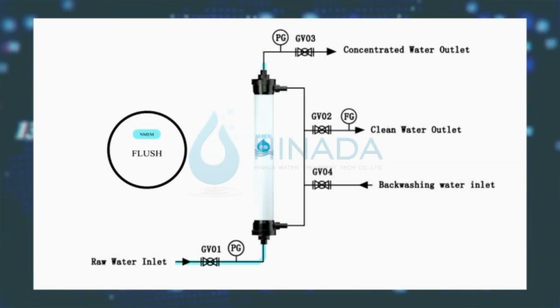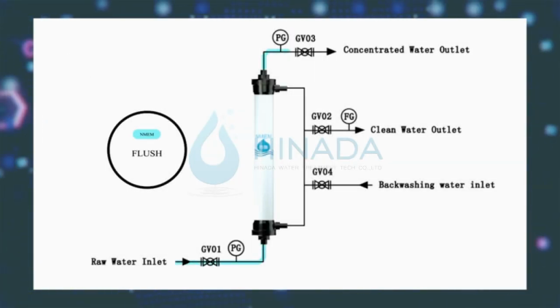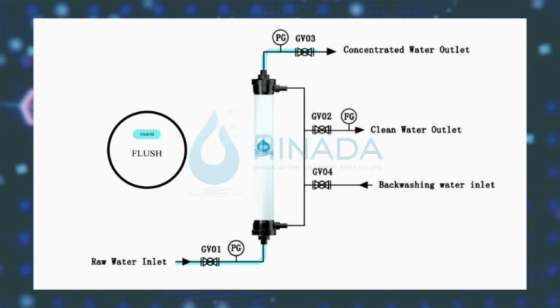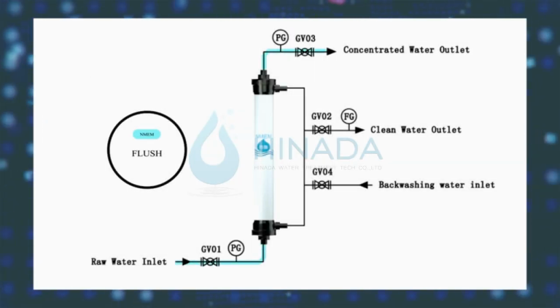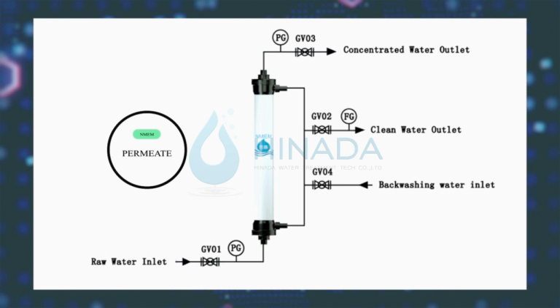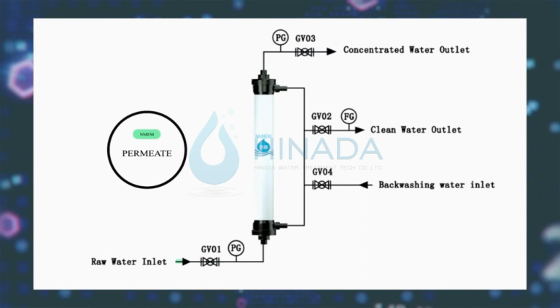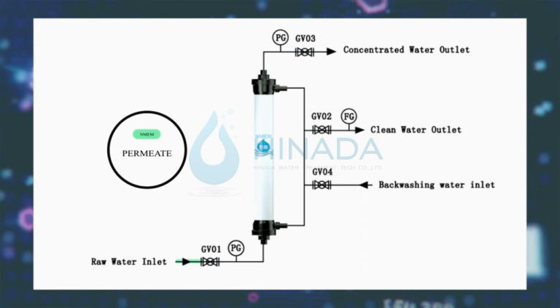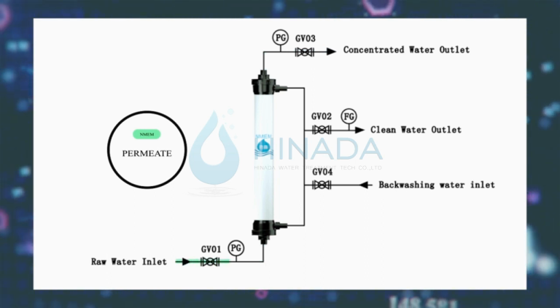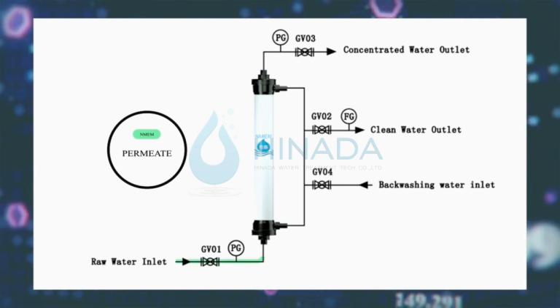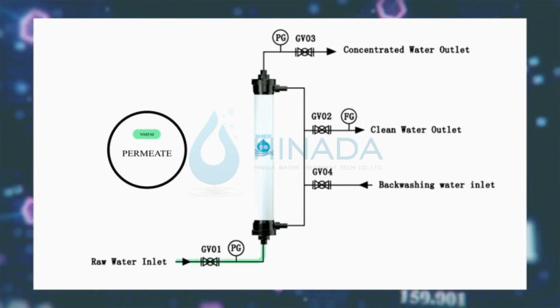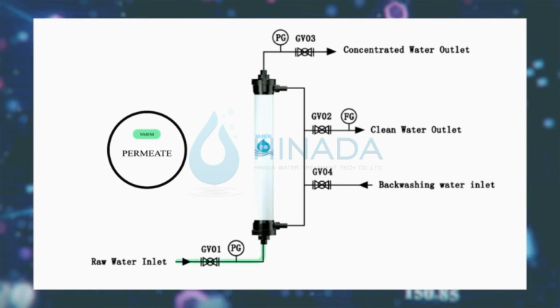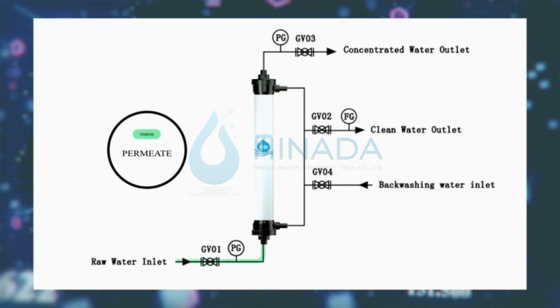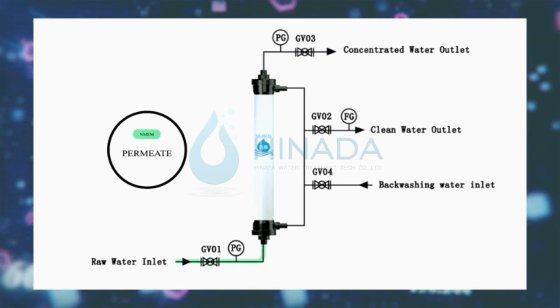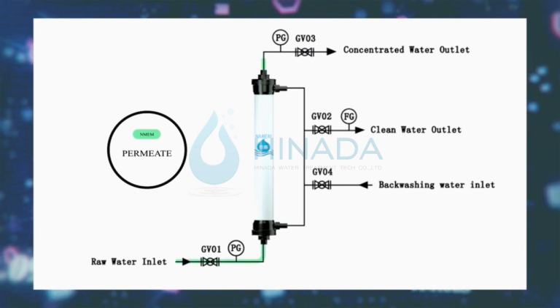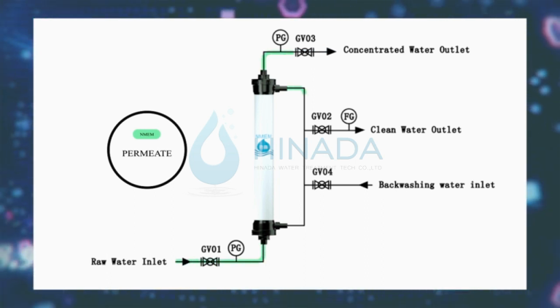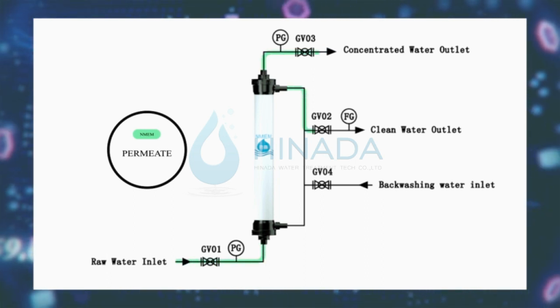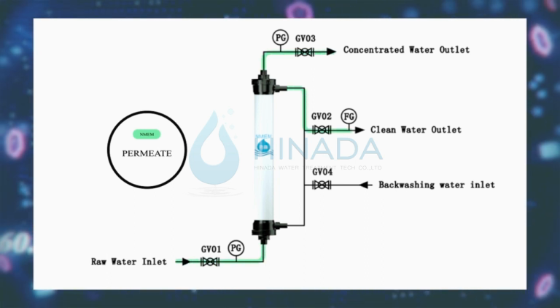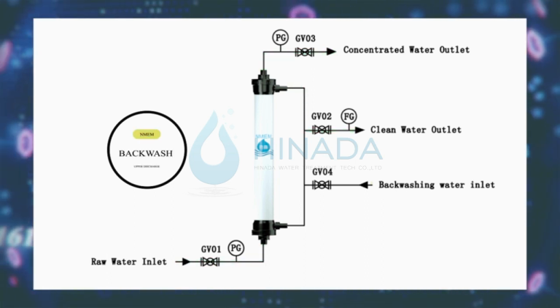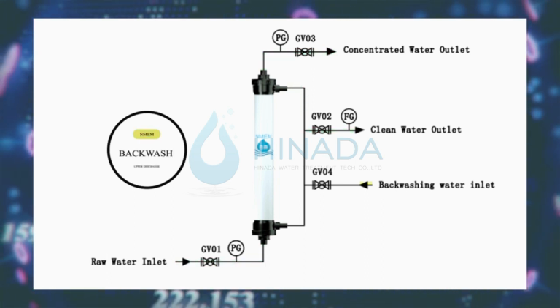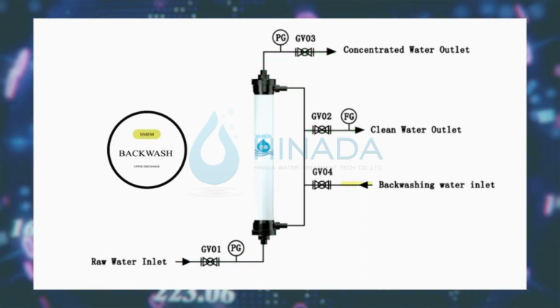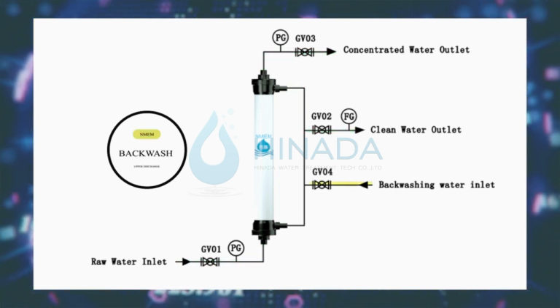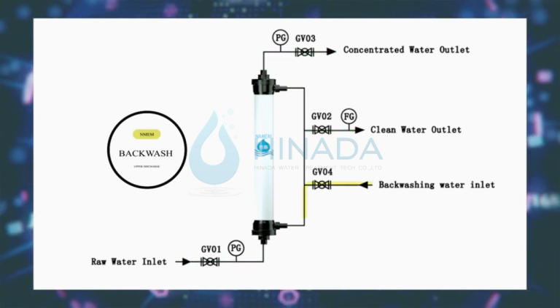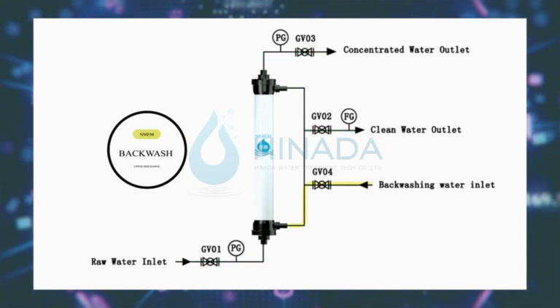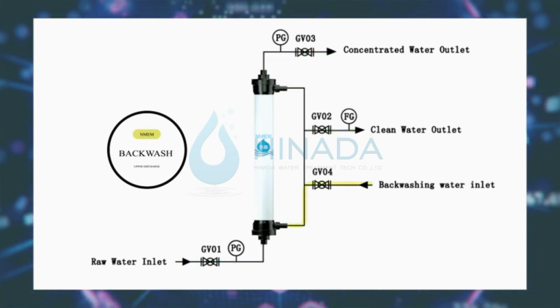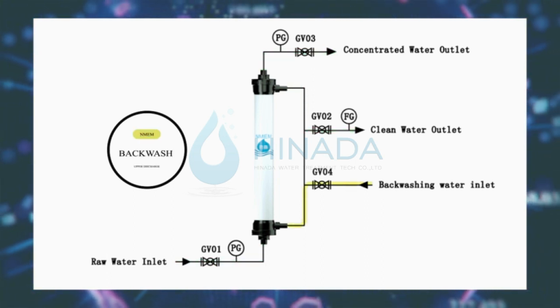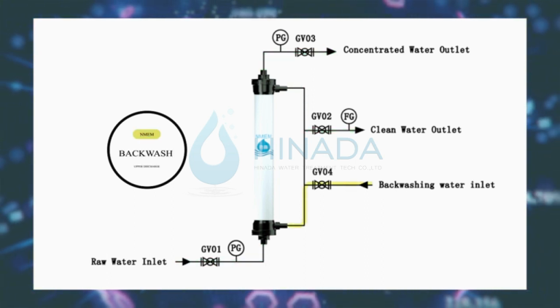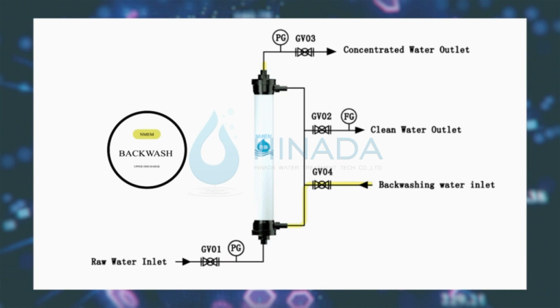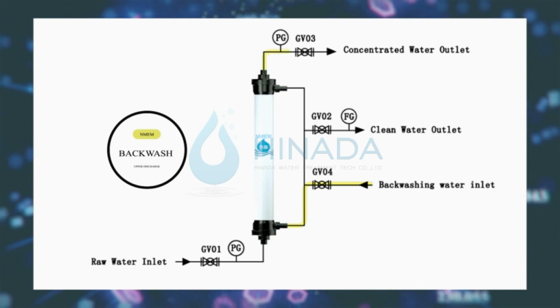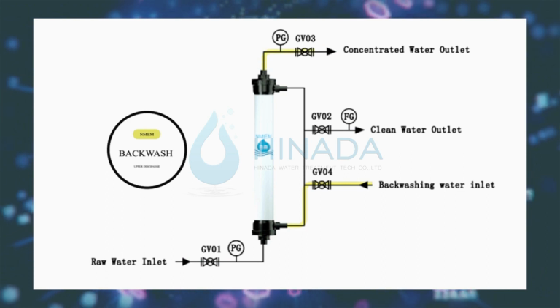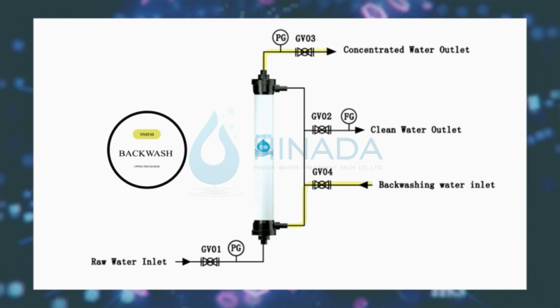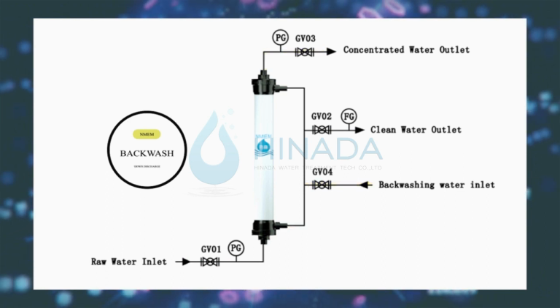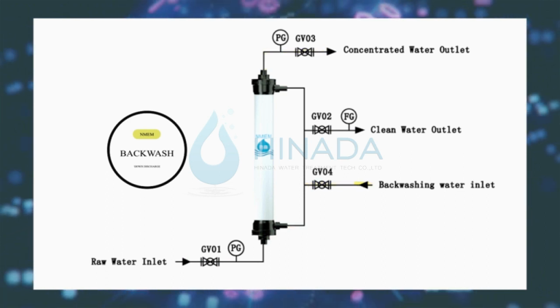Backwash down discharge 30 seconds. The time setting varies according to input water quality.